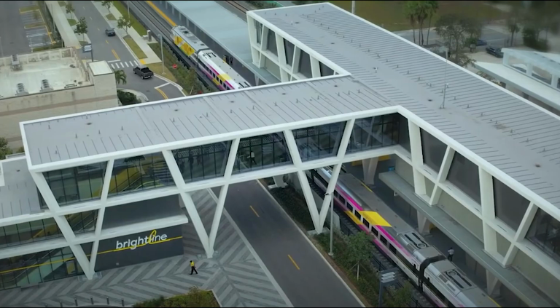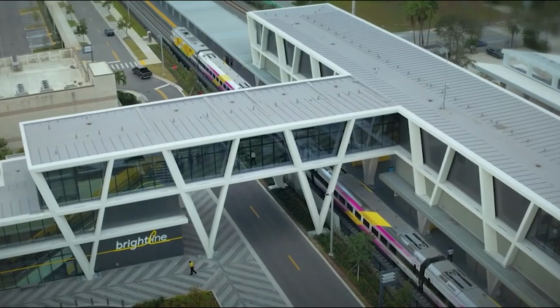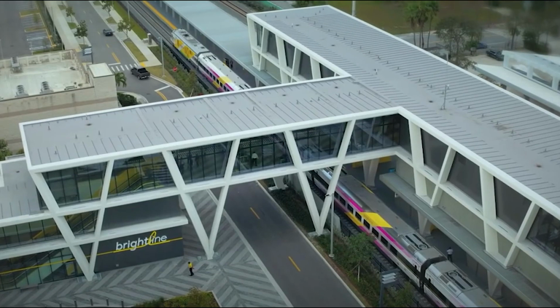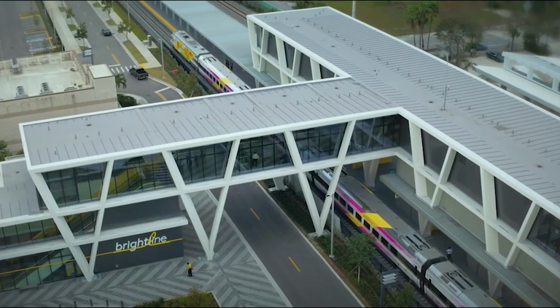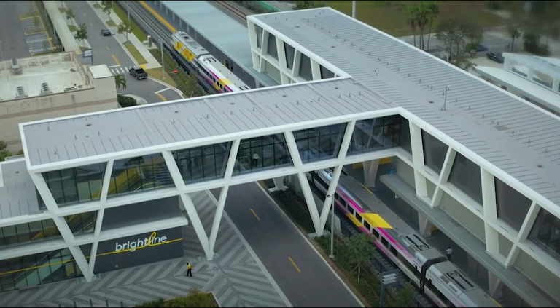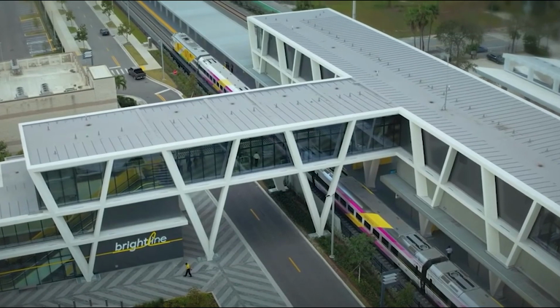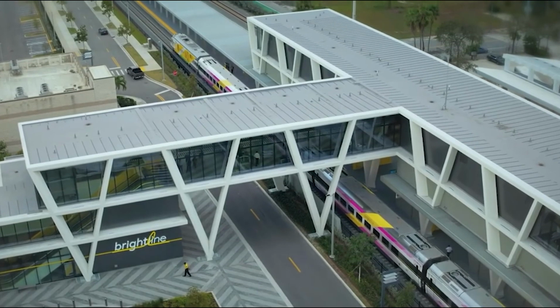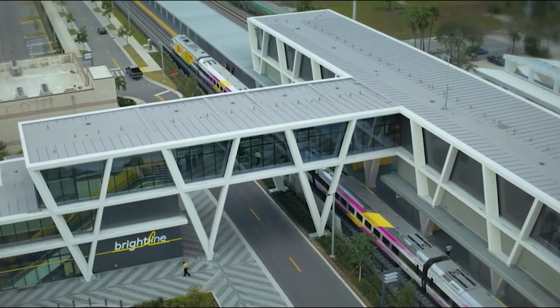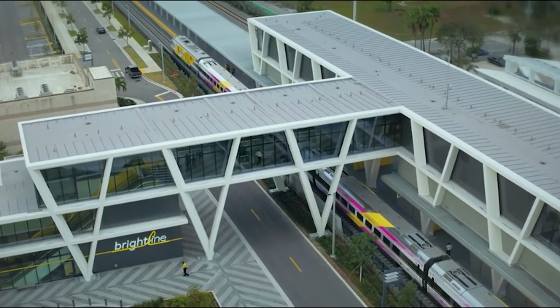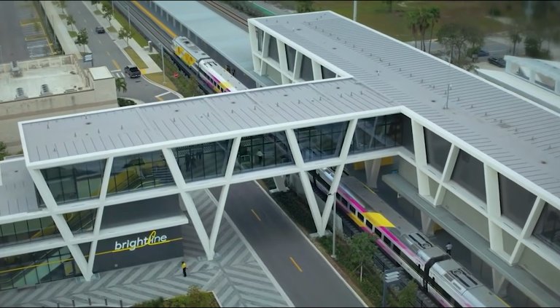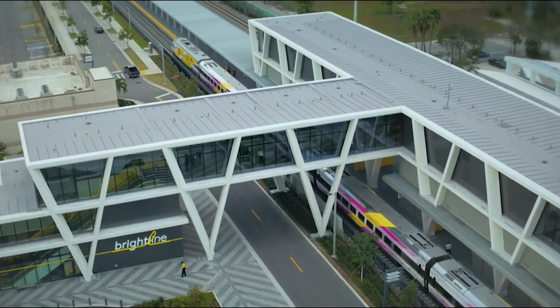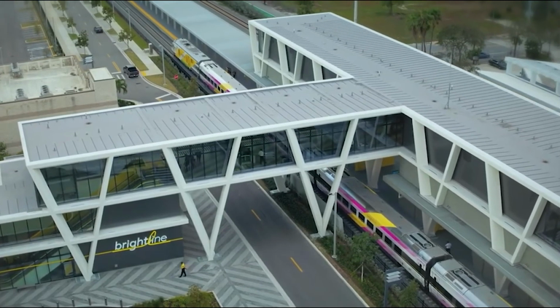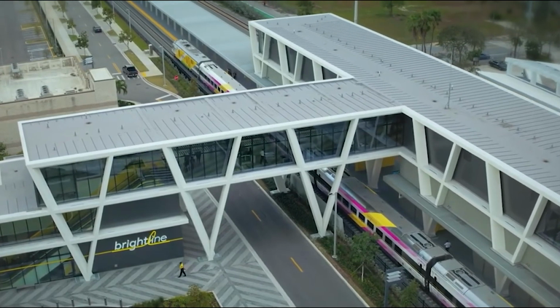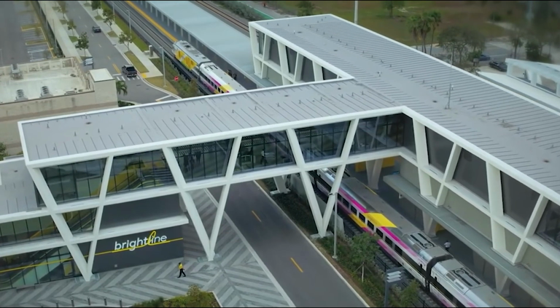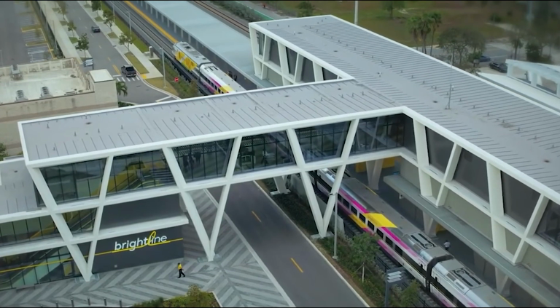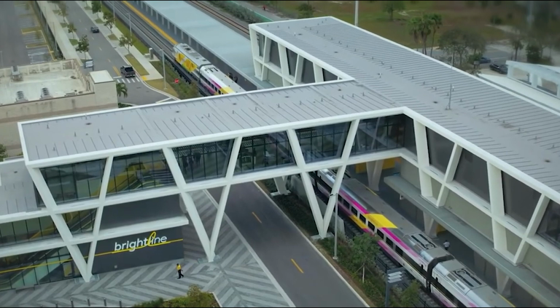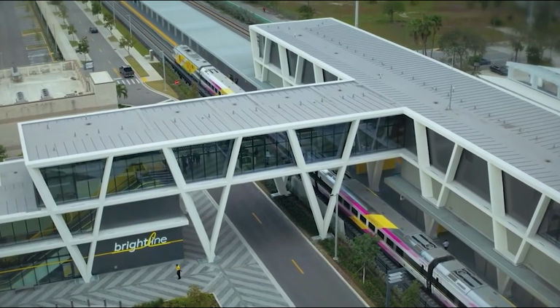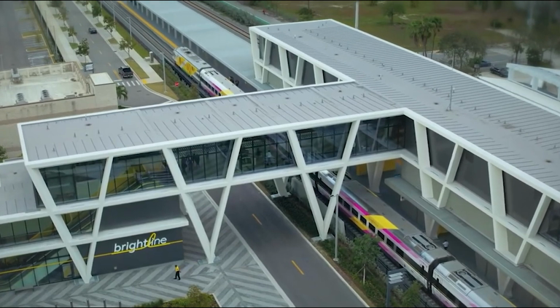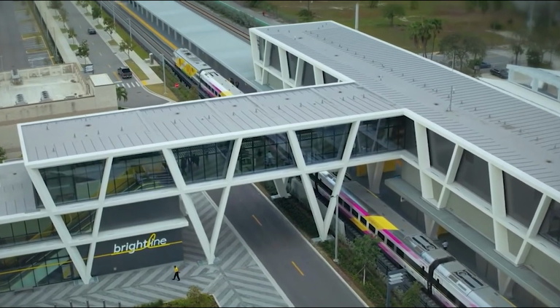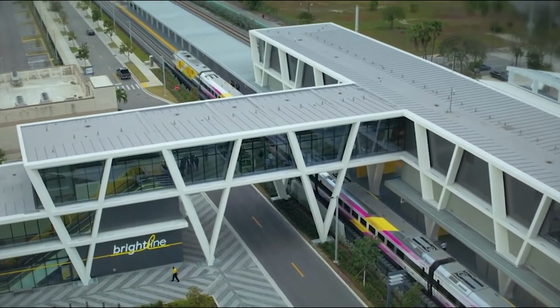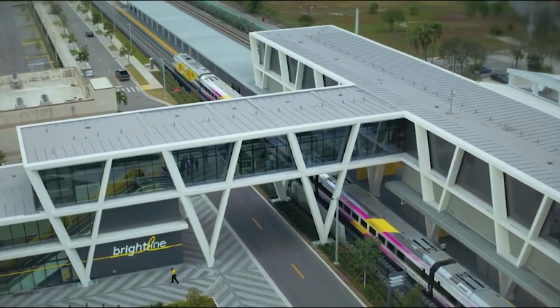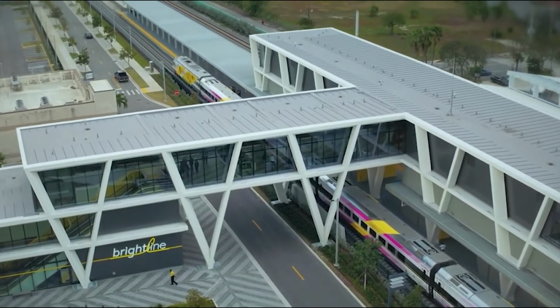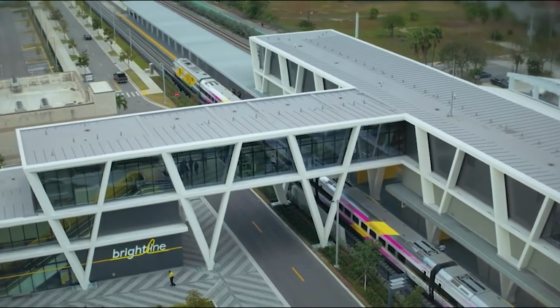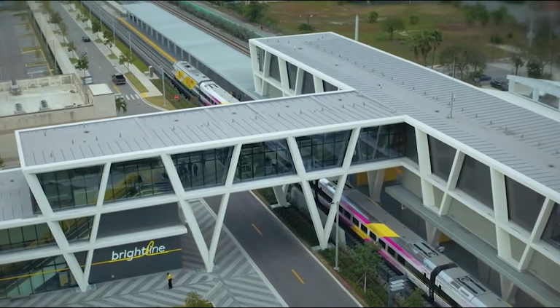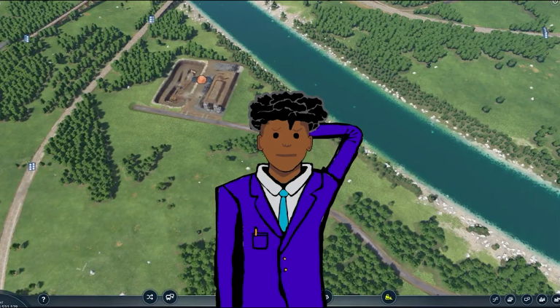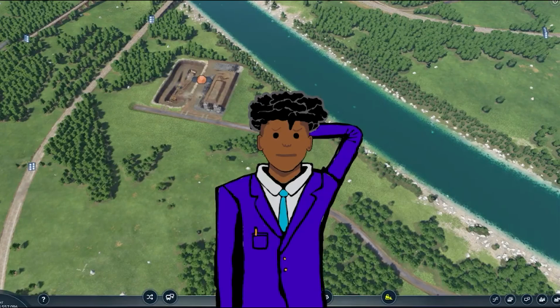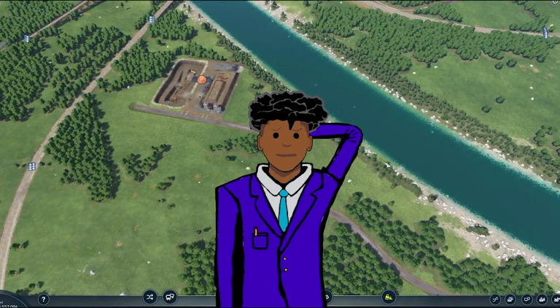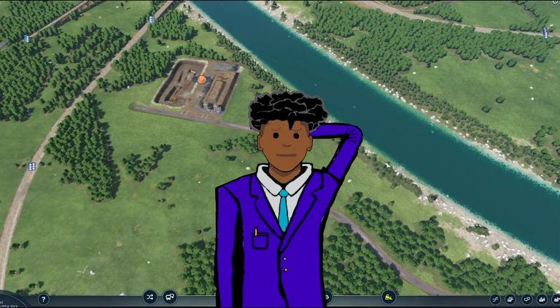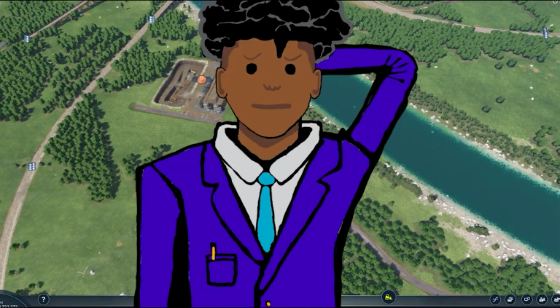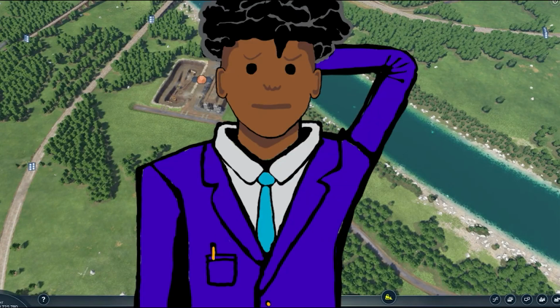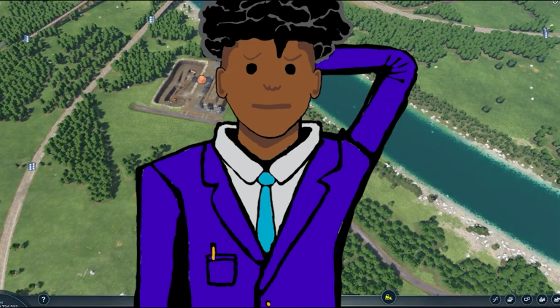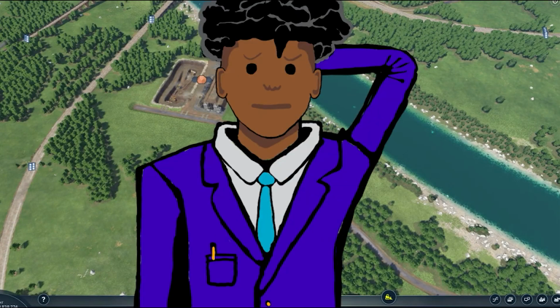The station will most likely use a single island platform with a pedestrian bridge to go over the Florida East Coast Railroad trackage. But that's just my prediction.